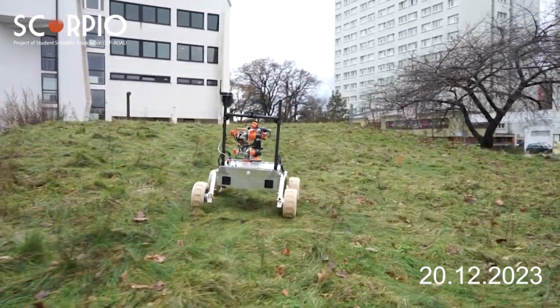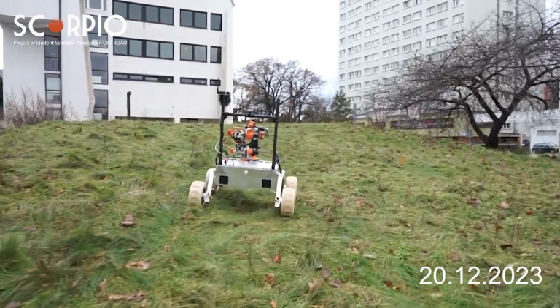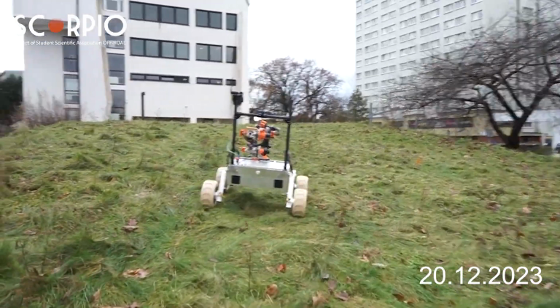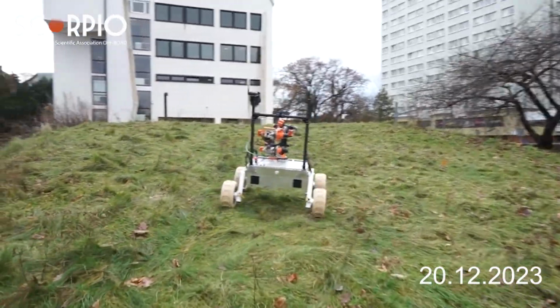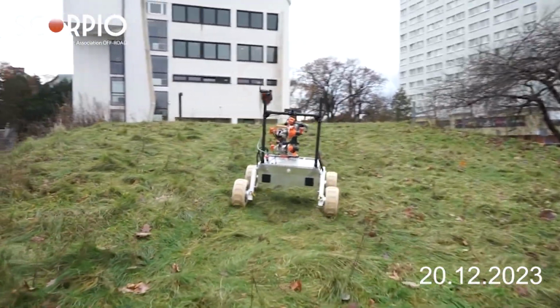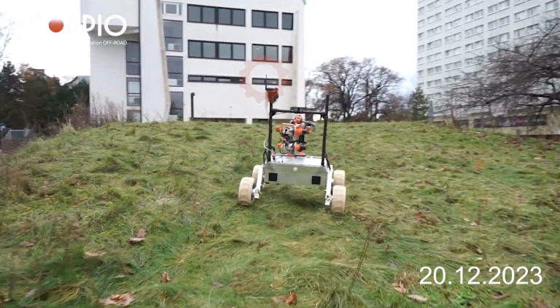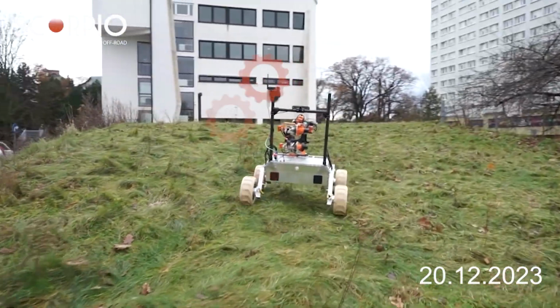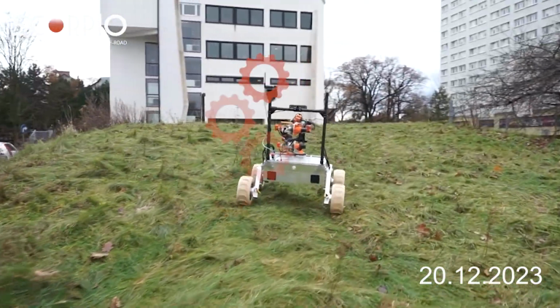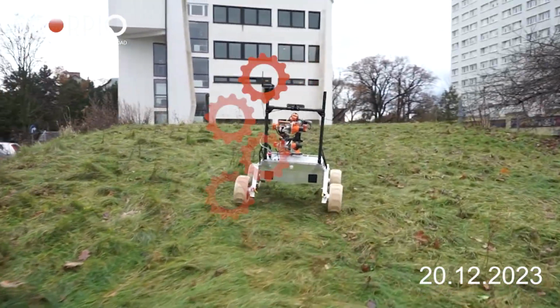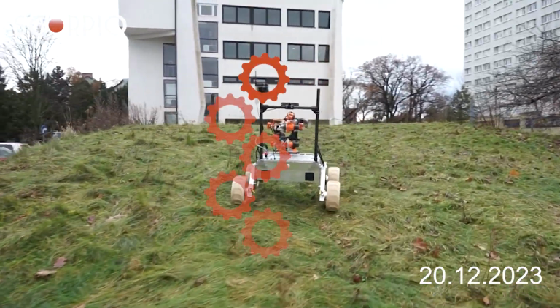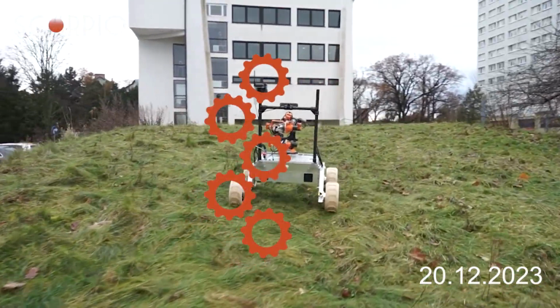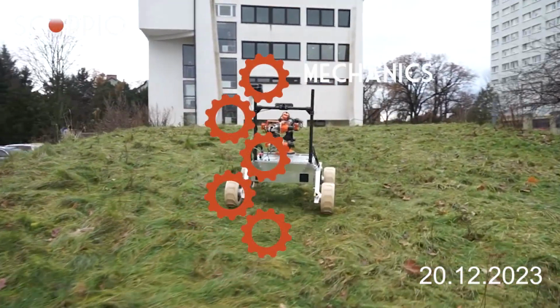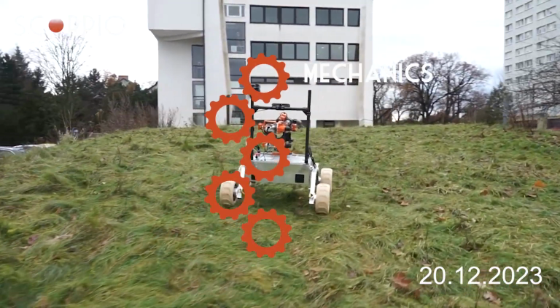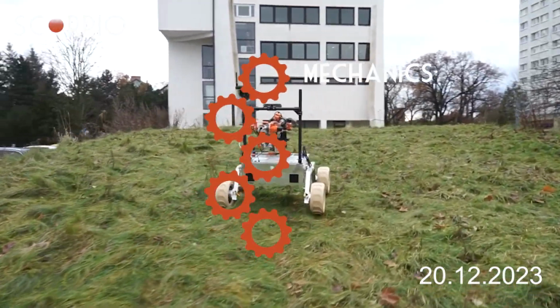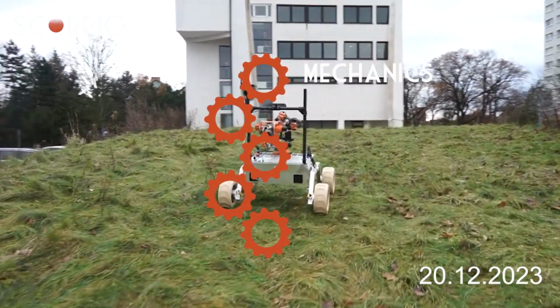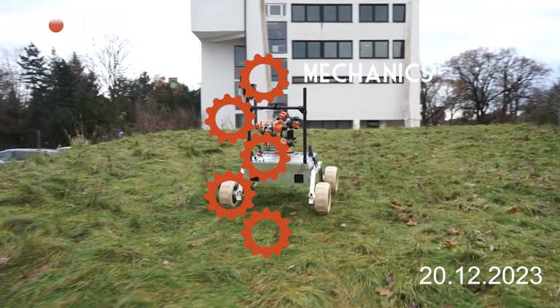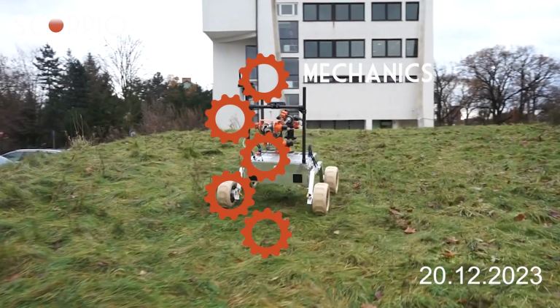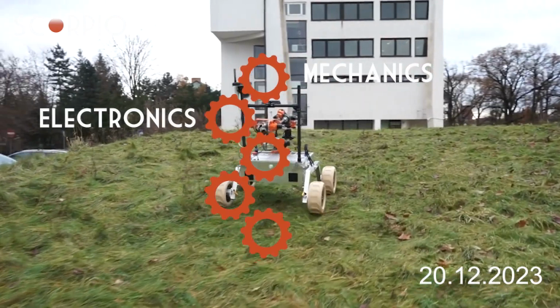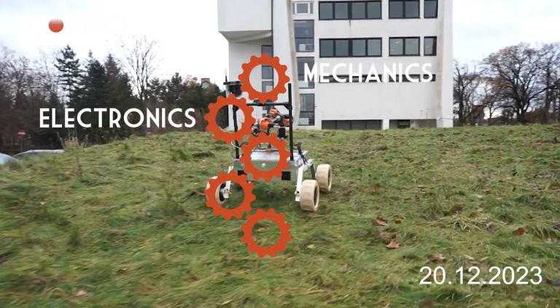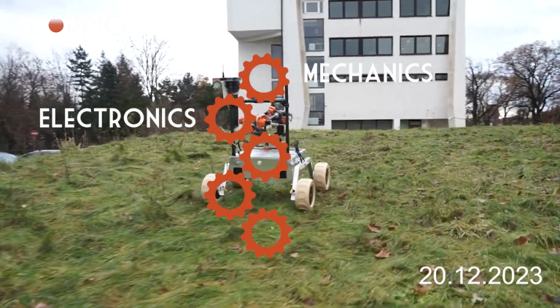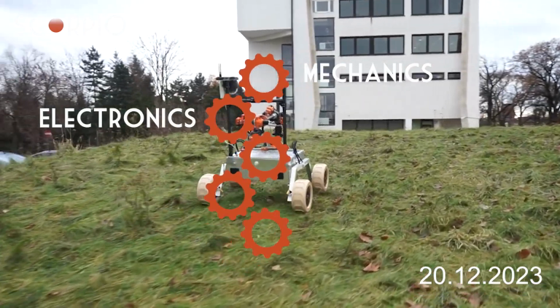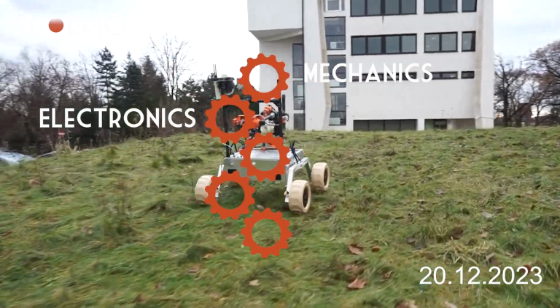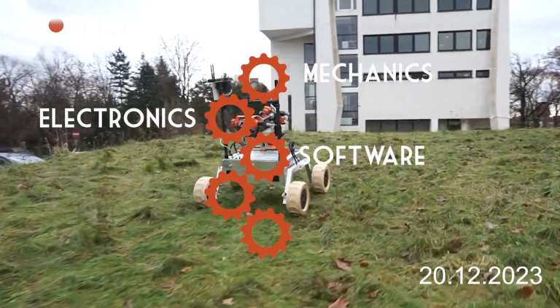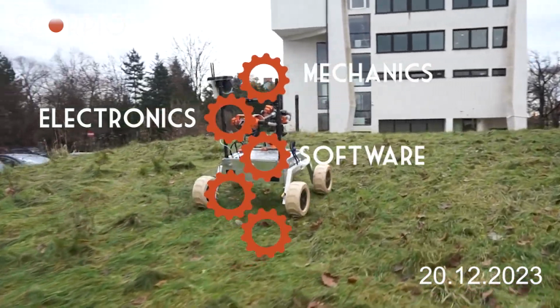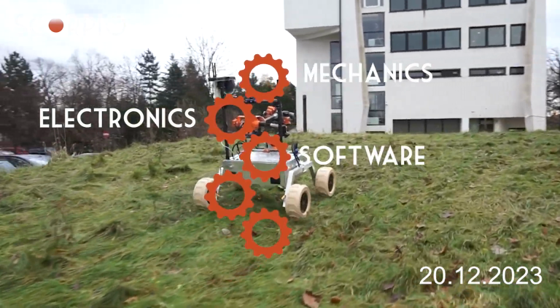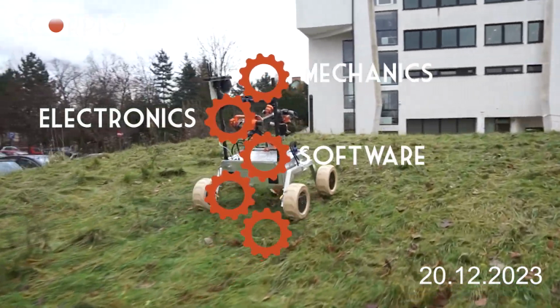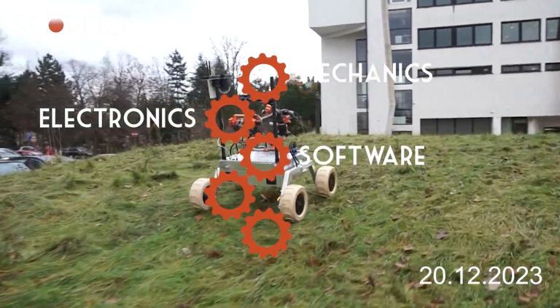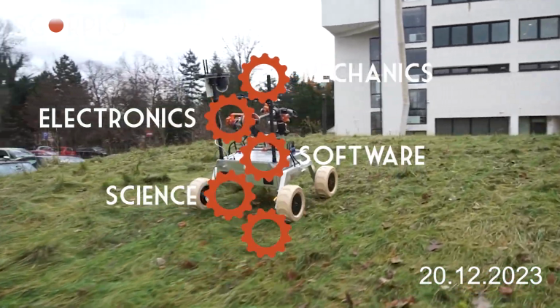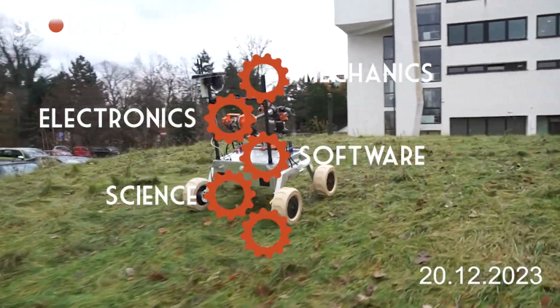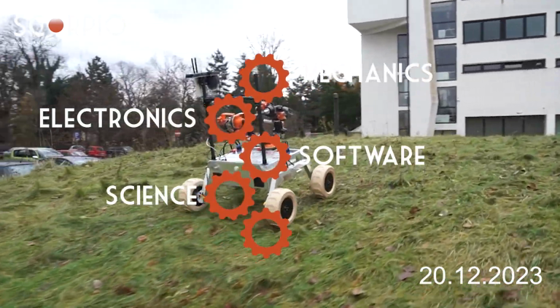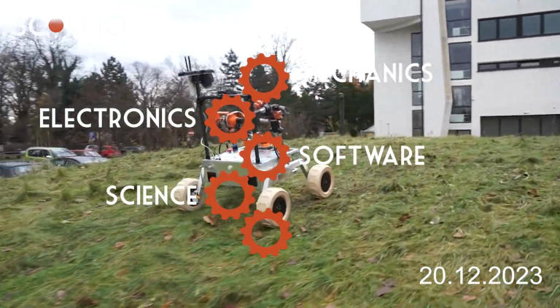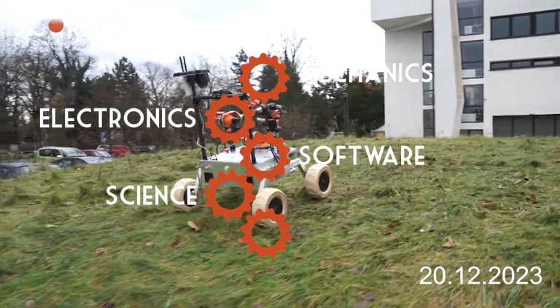We consist of five different departments: Mechanics, Electronics, Software, Science, and Marketing.